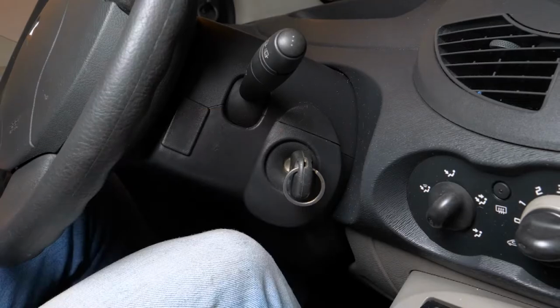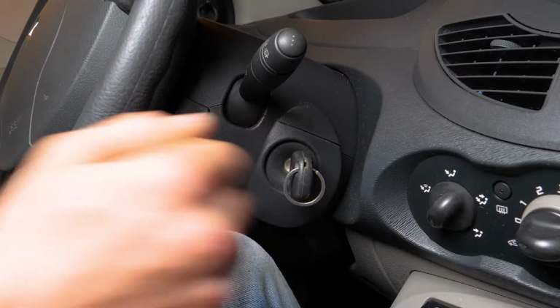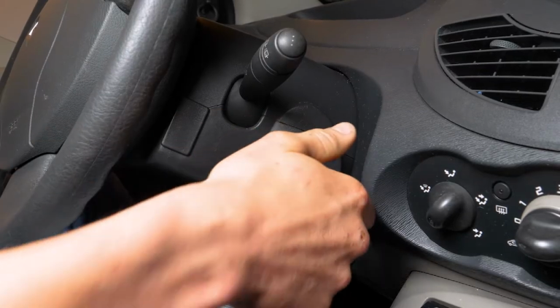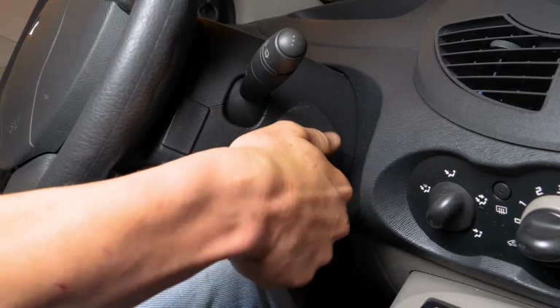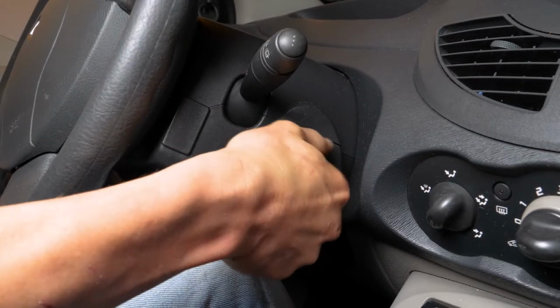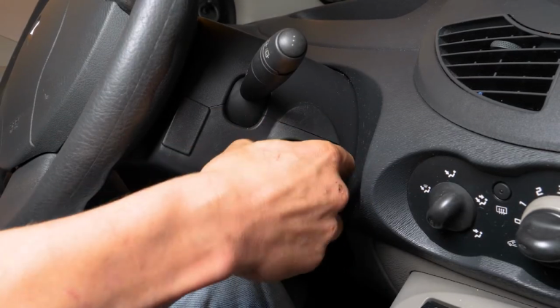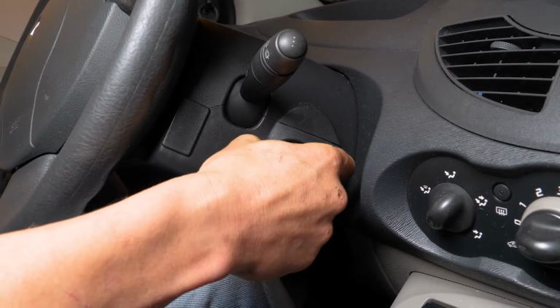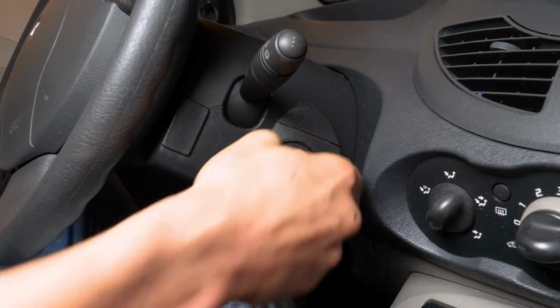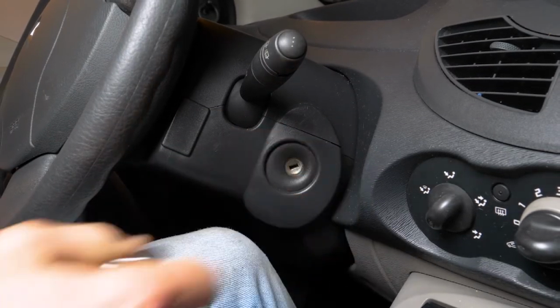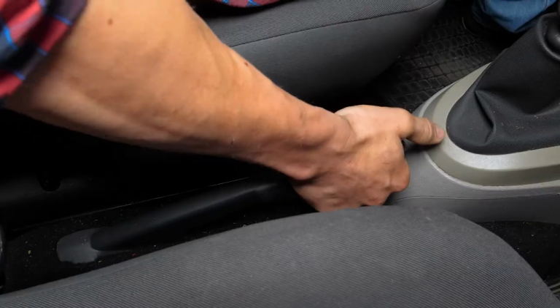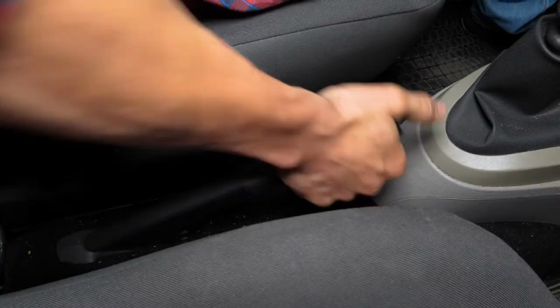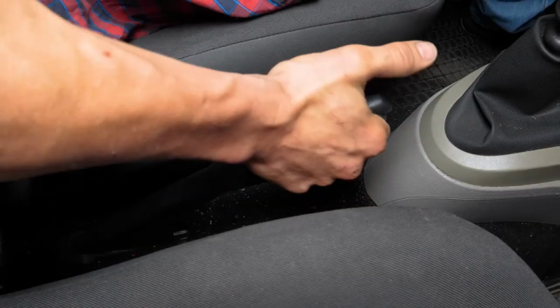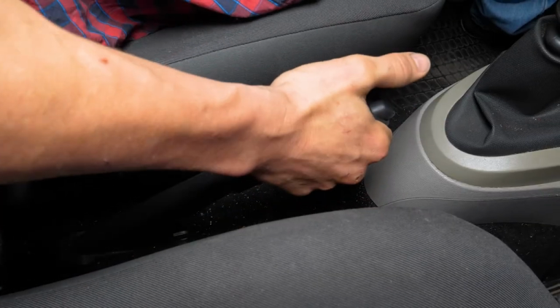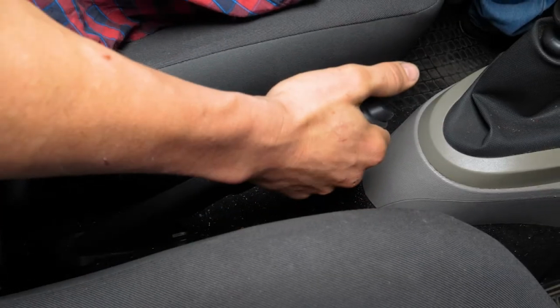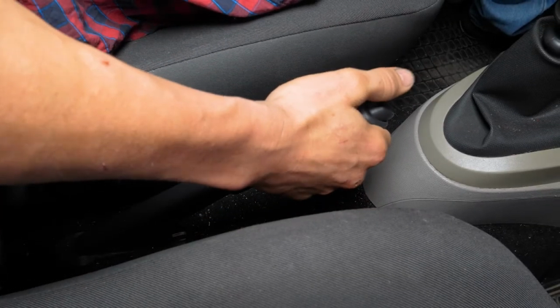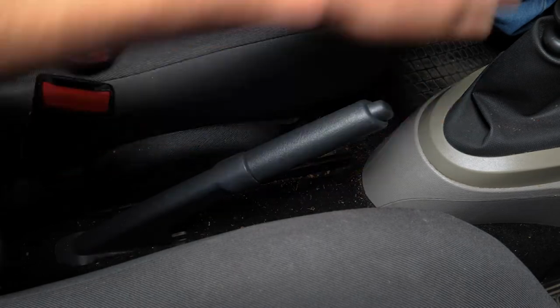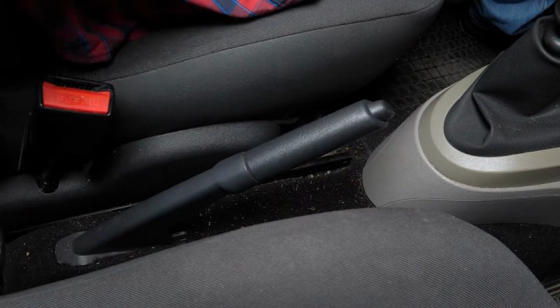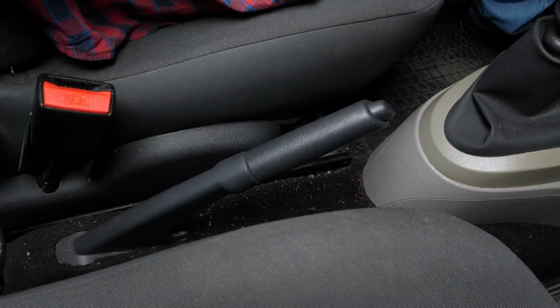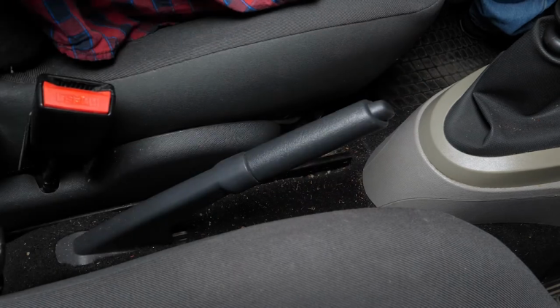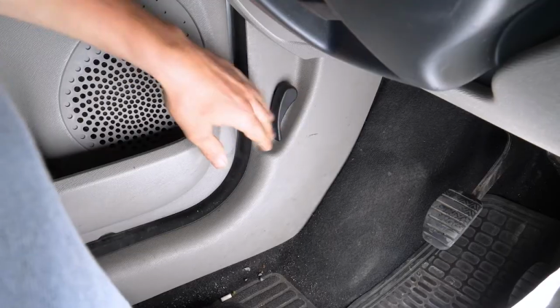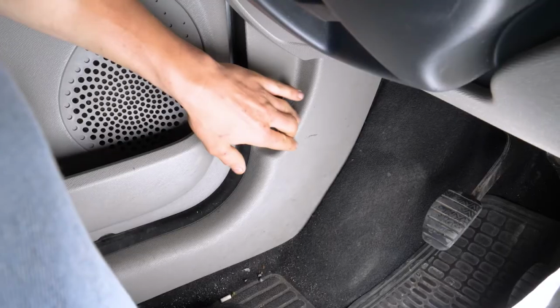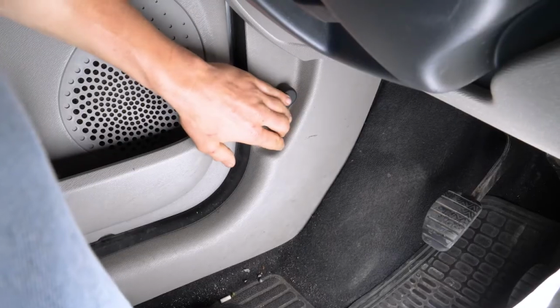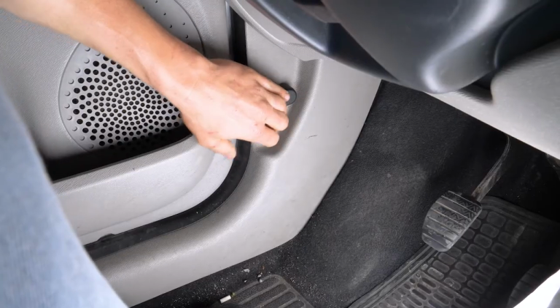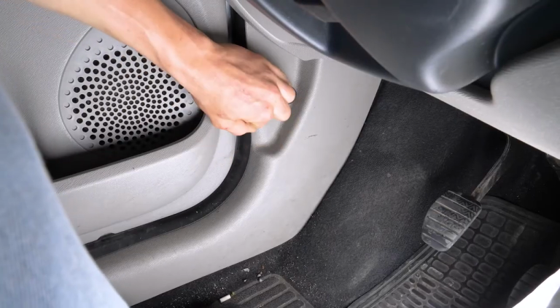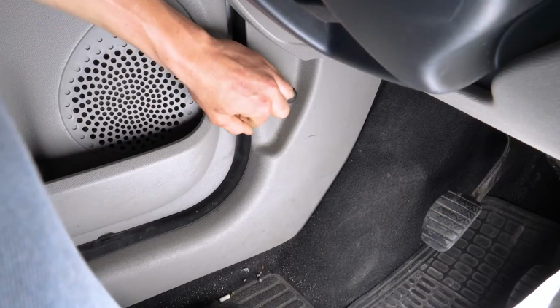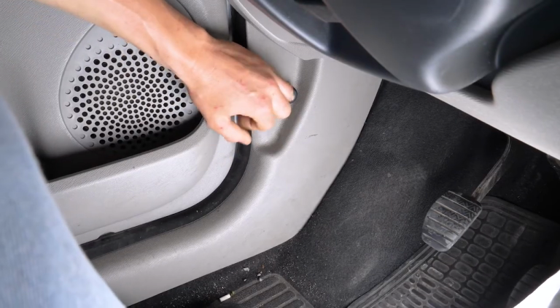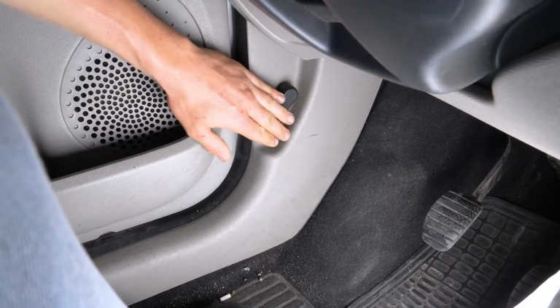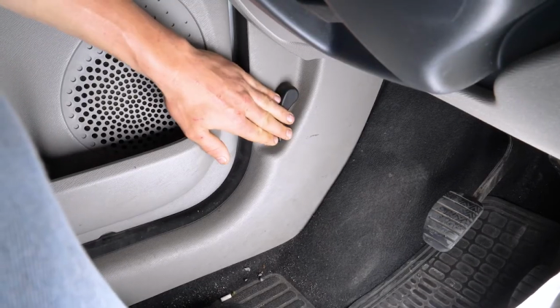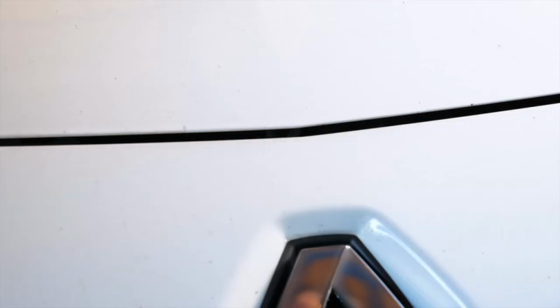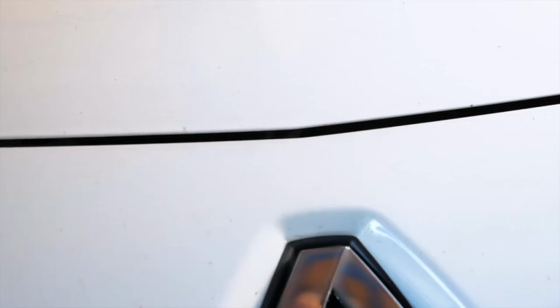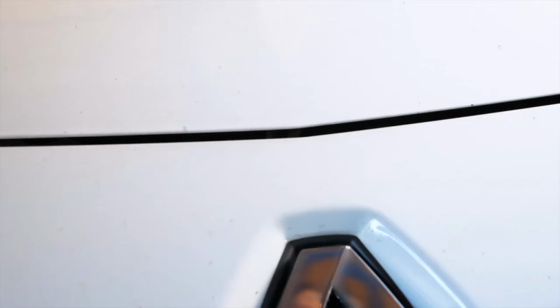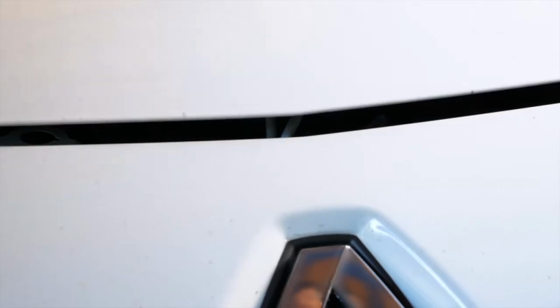Turn off the ignition. Pull up the handbrake. Pull on the bonnet release lever and open the bonnet.